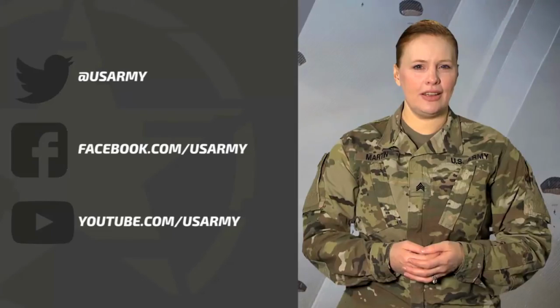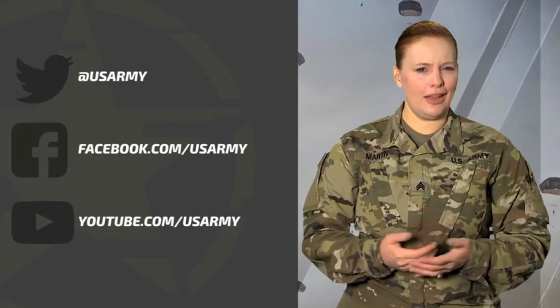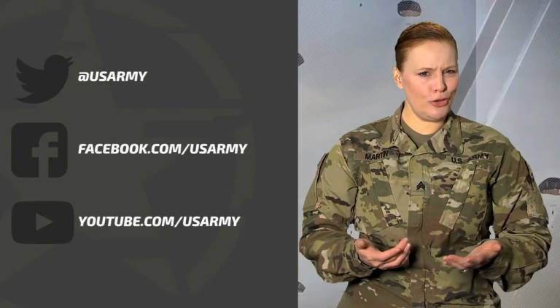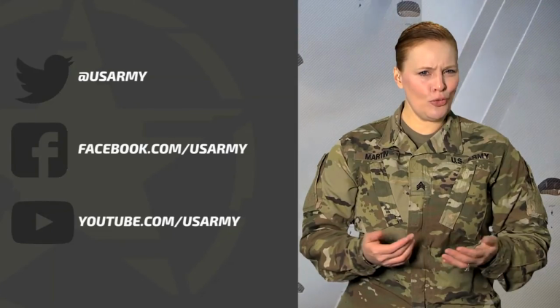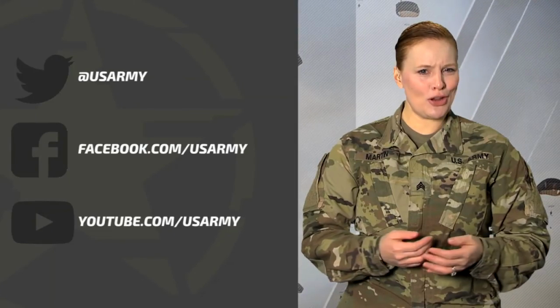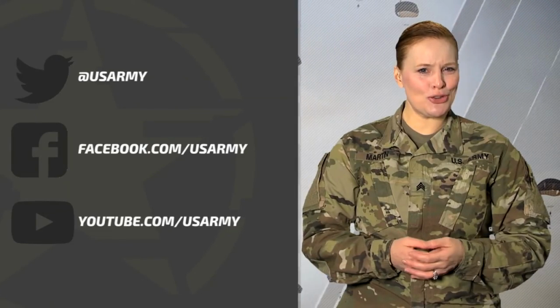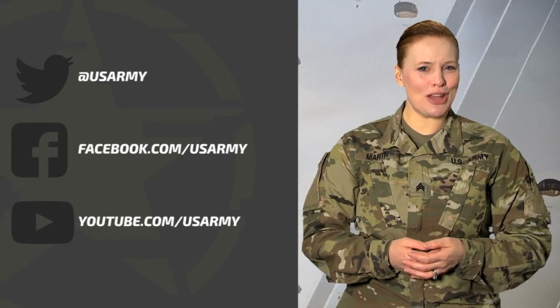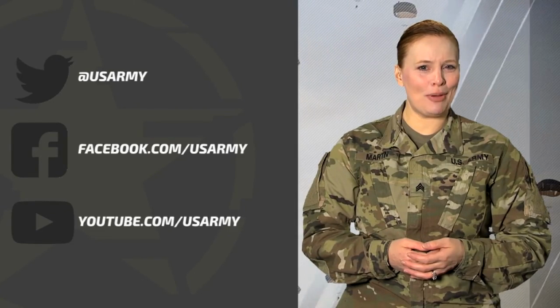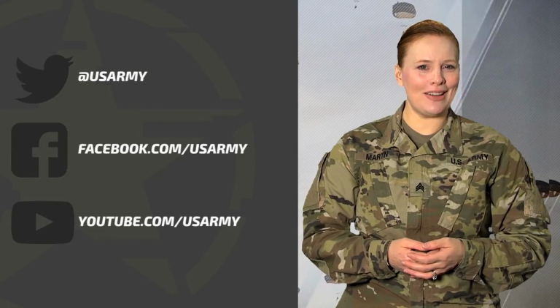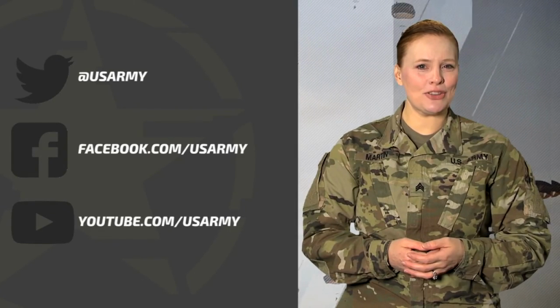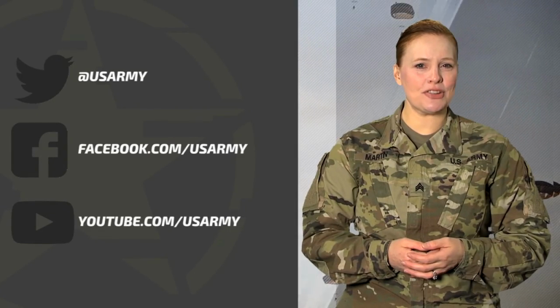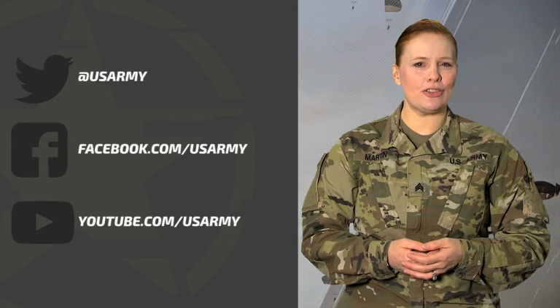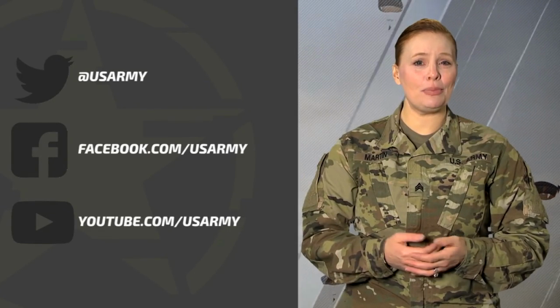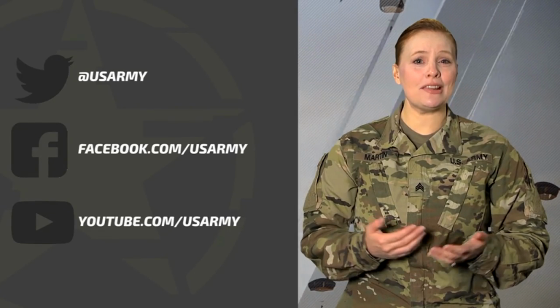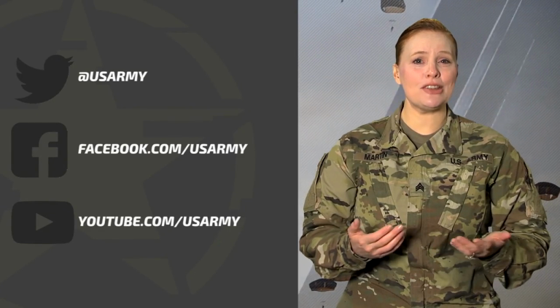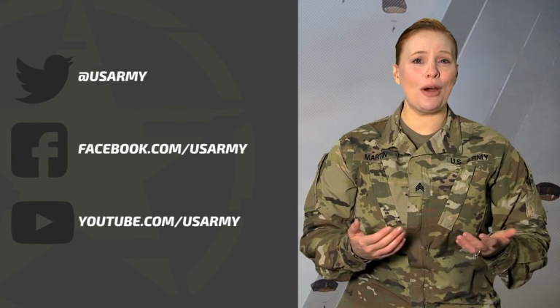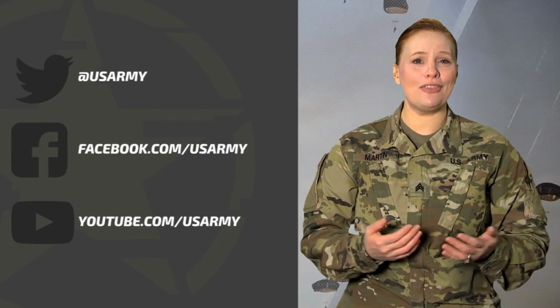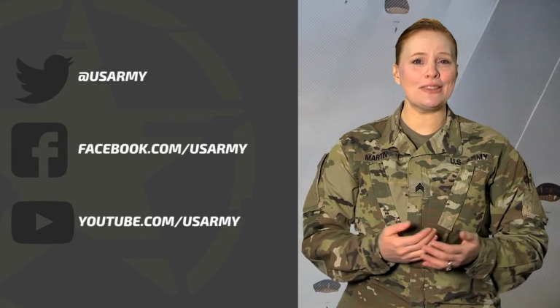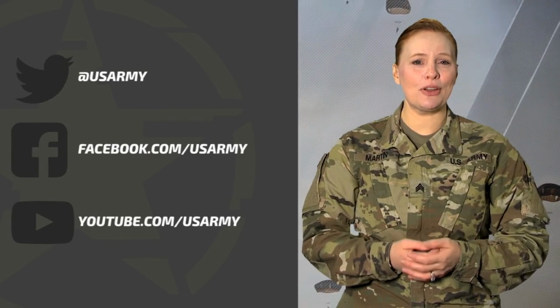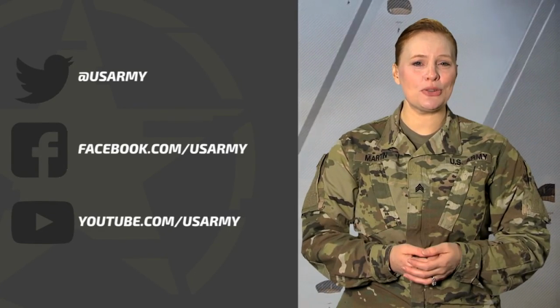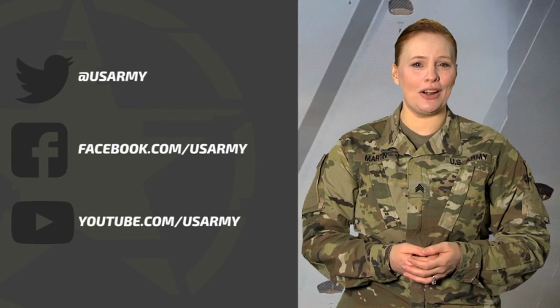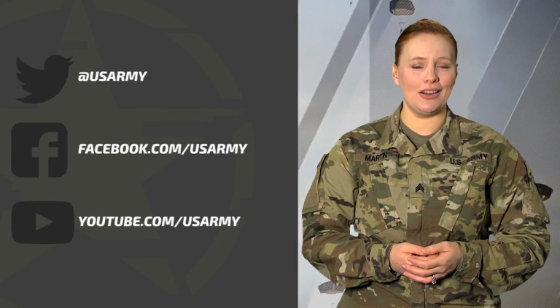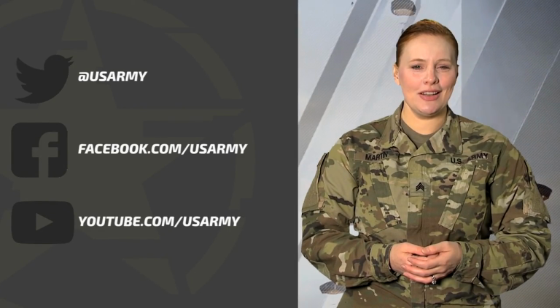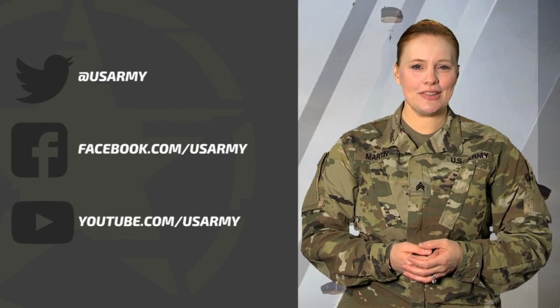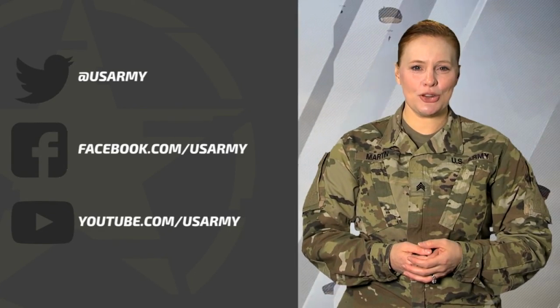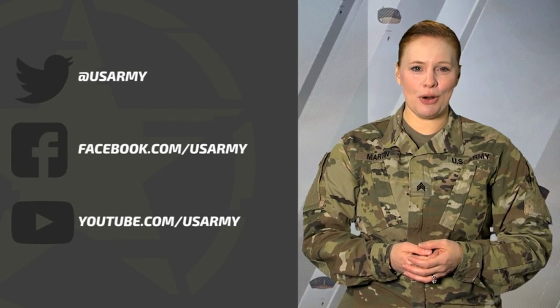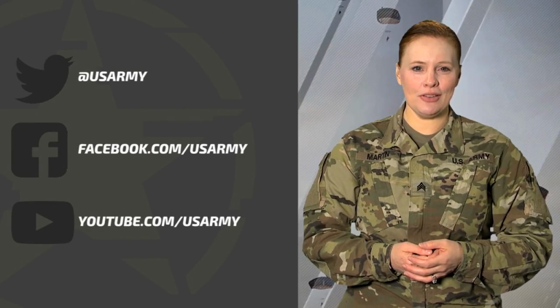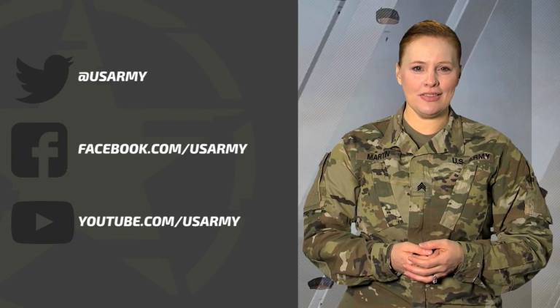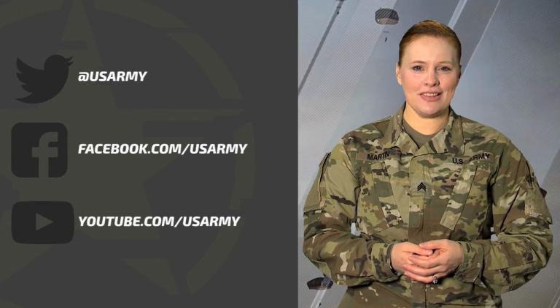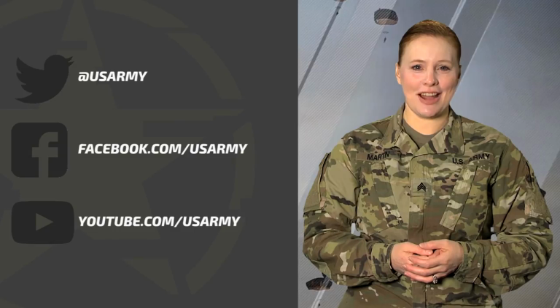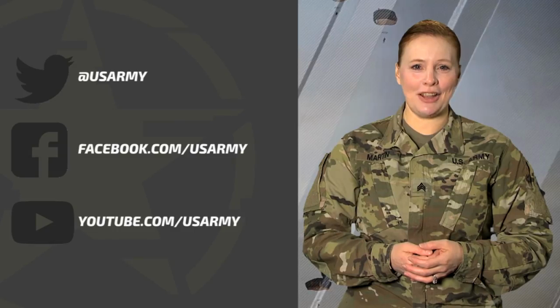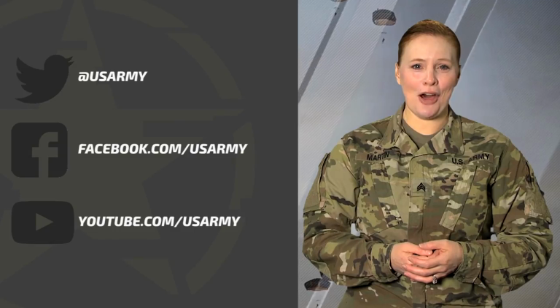And if you have questions or topic ideas for SITREP, let us know on Facebook and Twitter. Sergeant Martin, signing off.